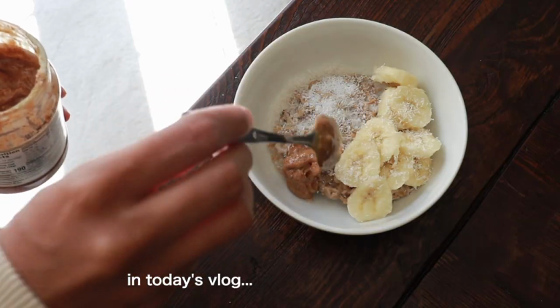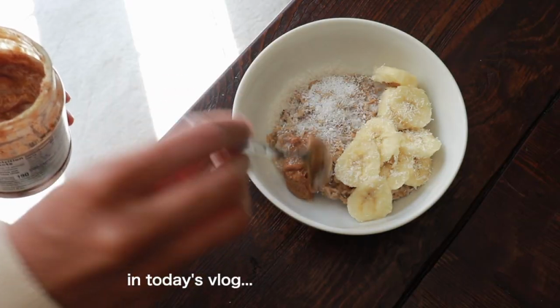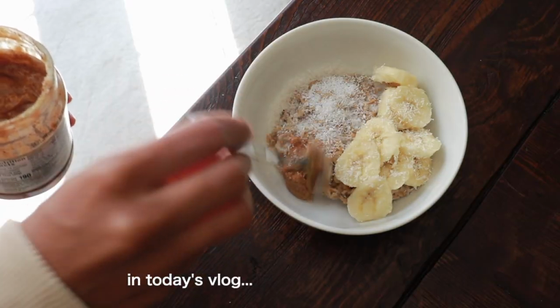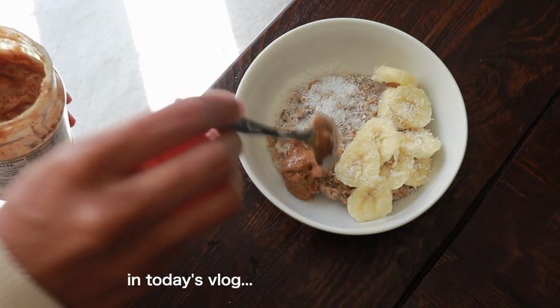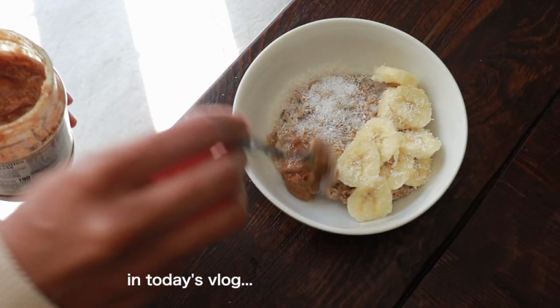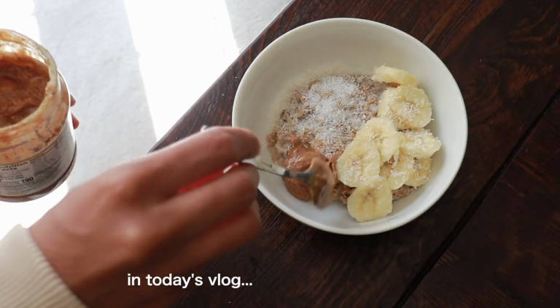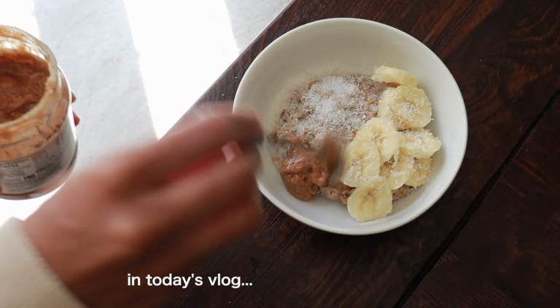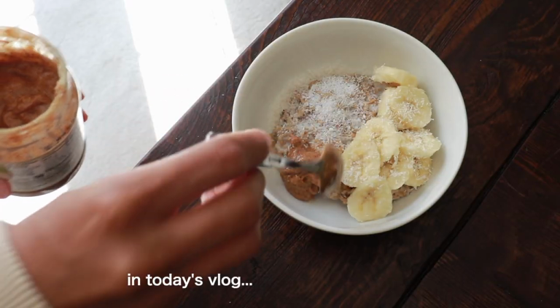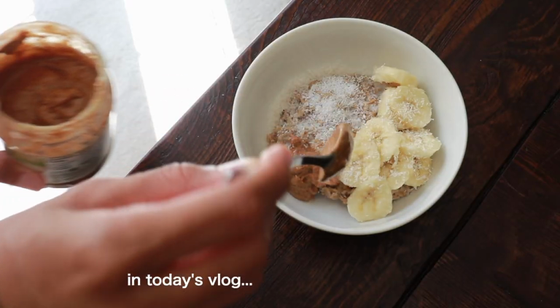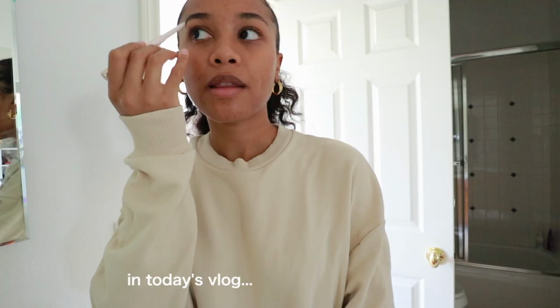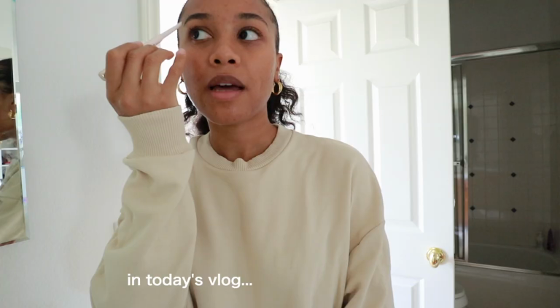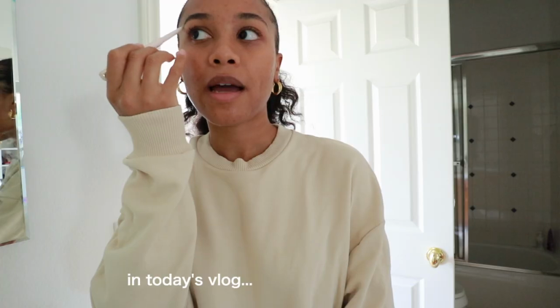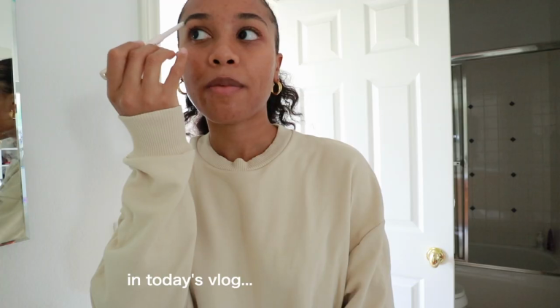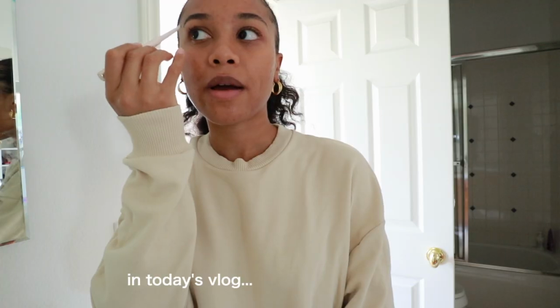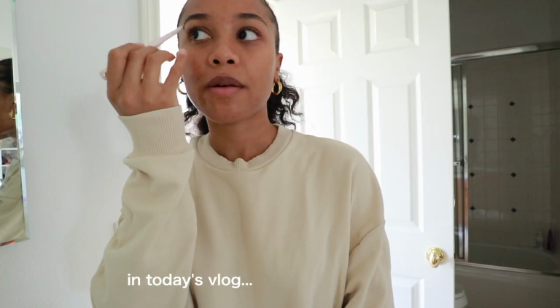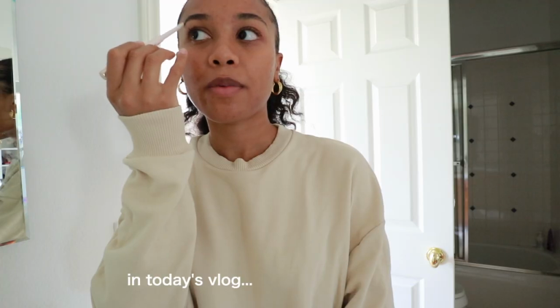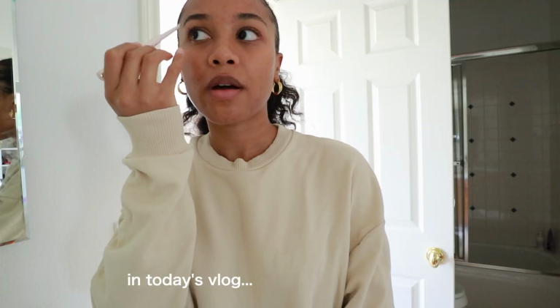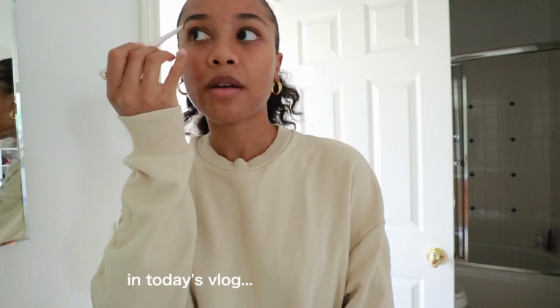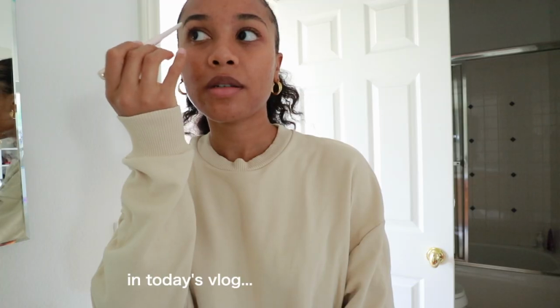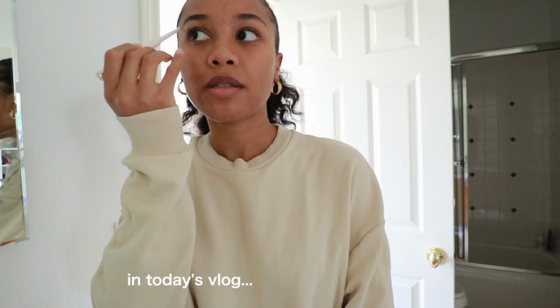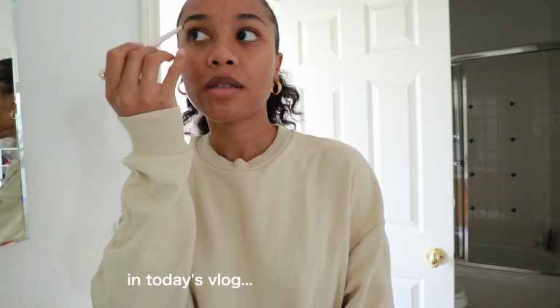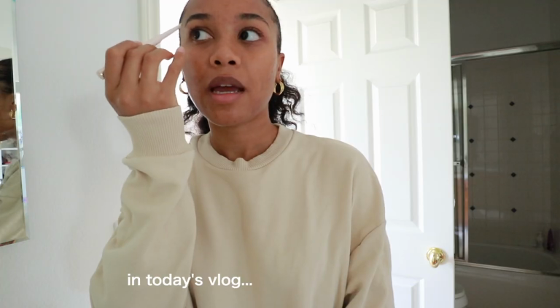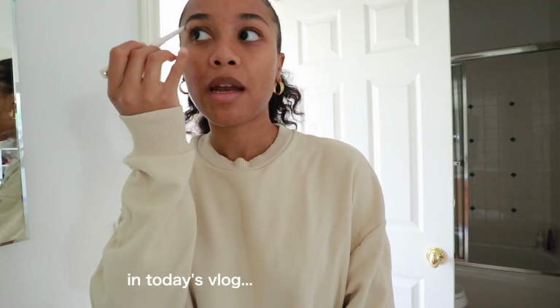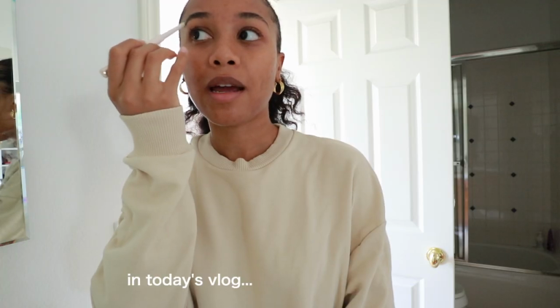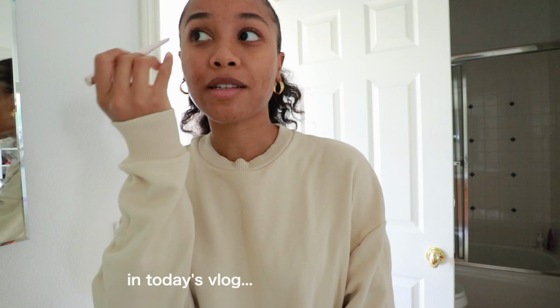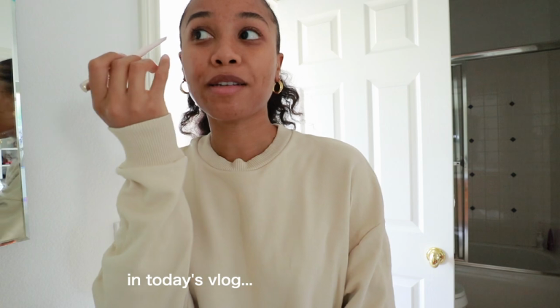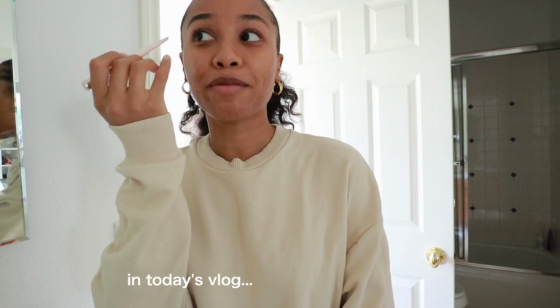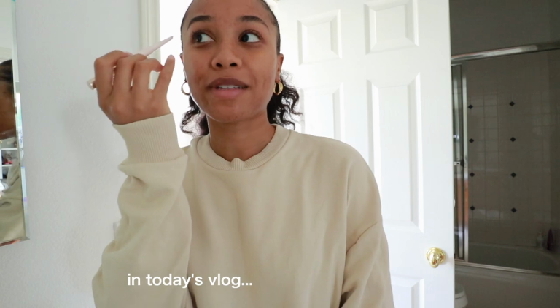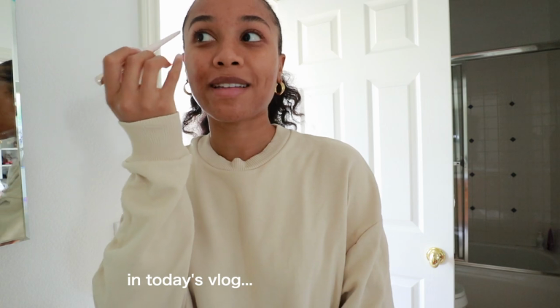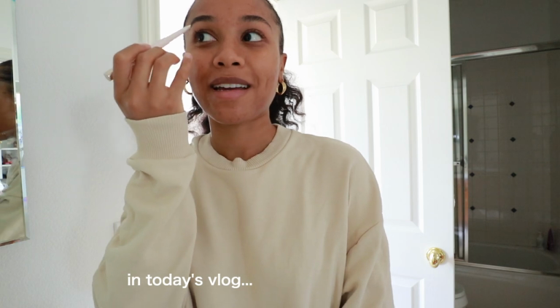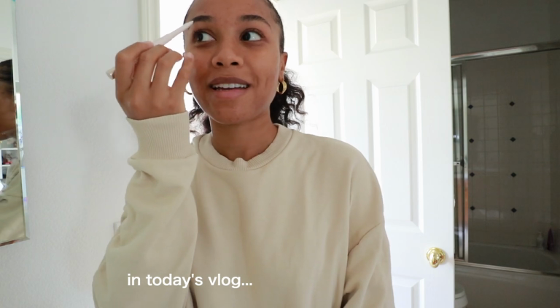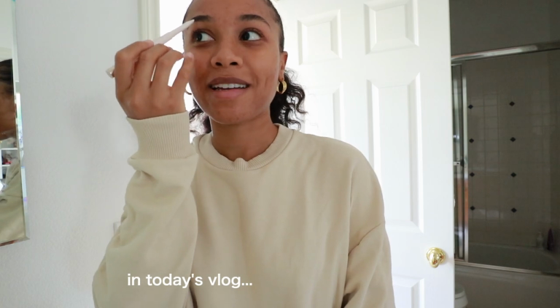So I got the eyebrow product and I actually really like it.